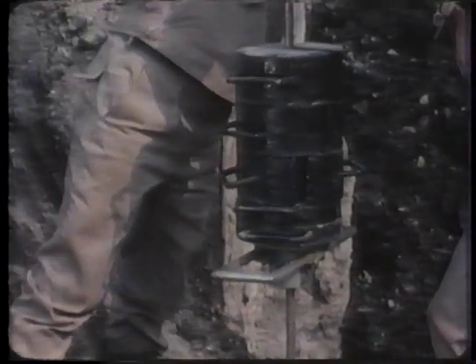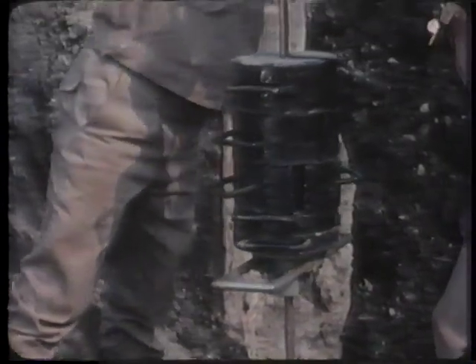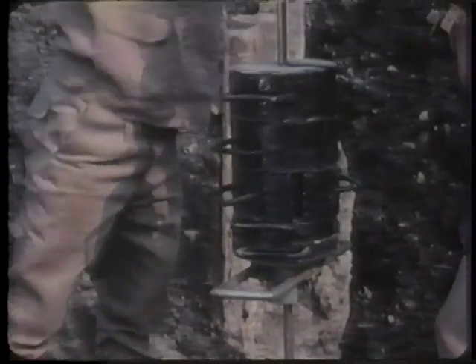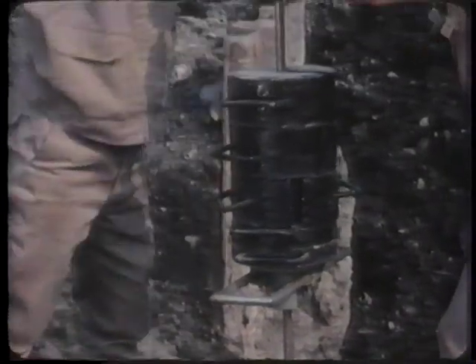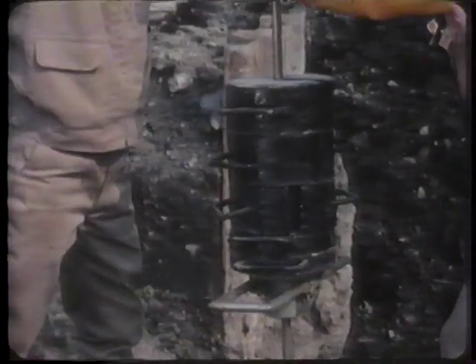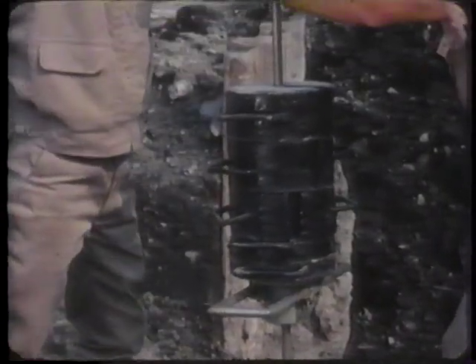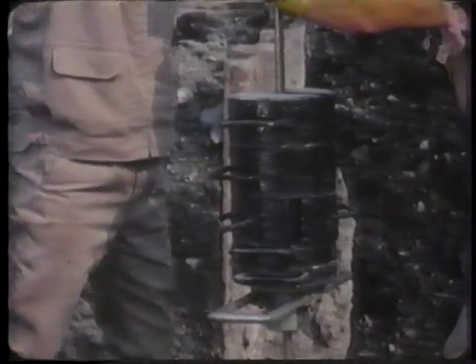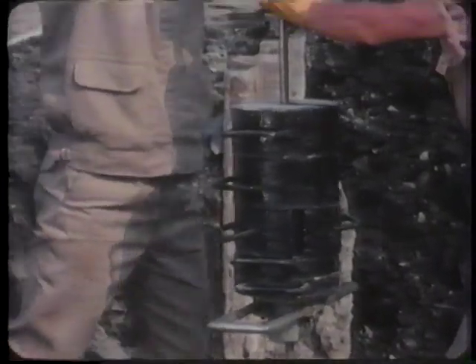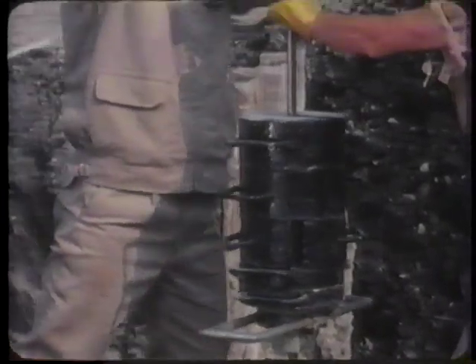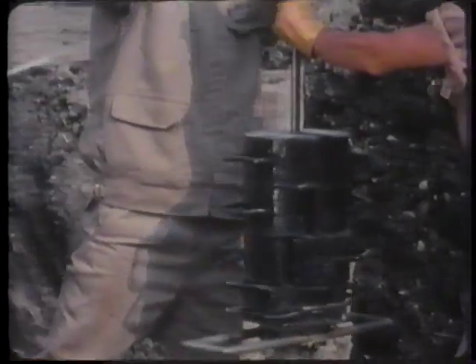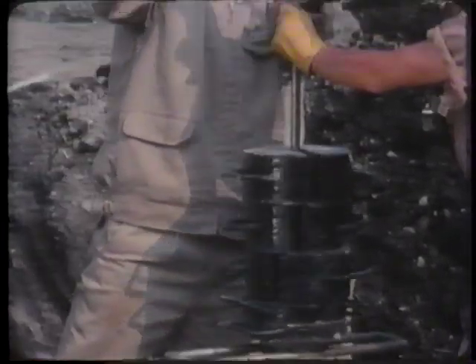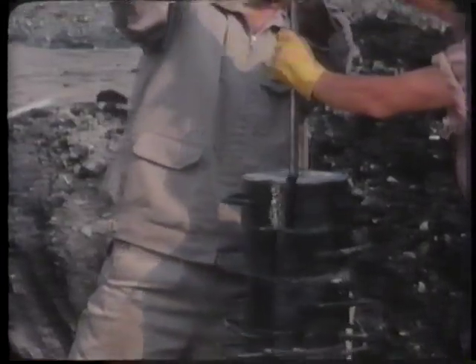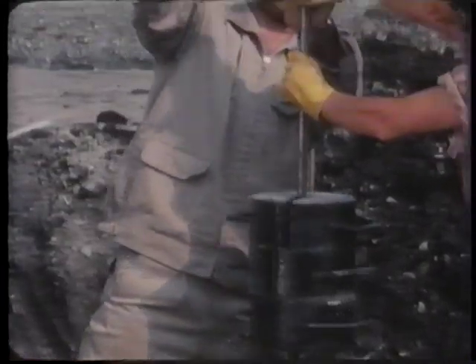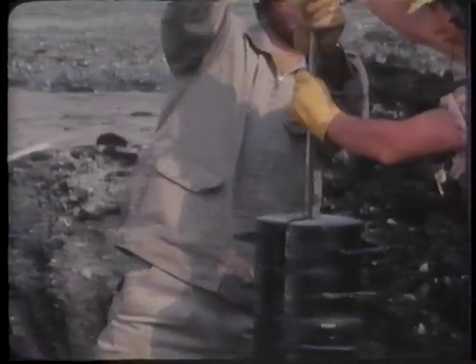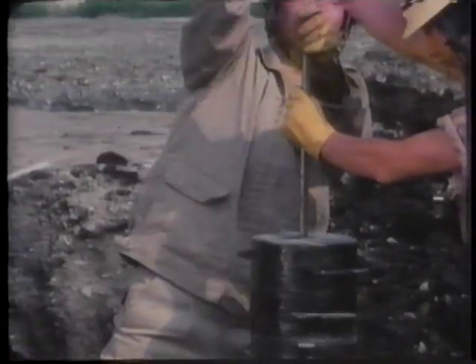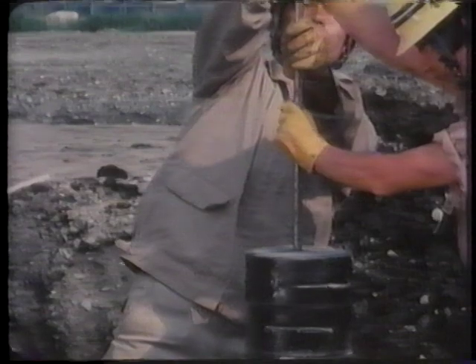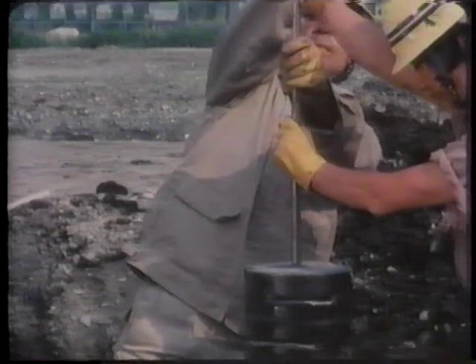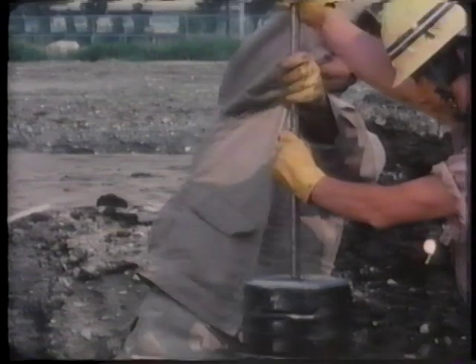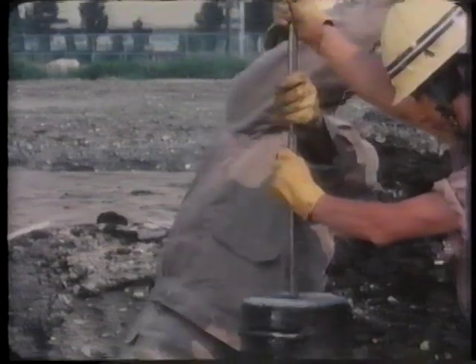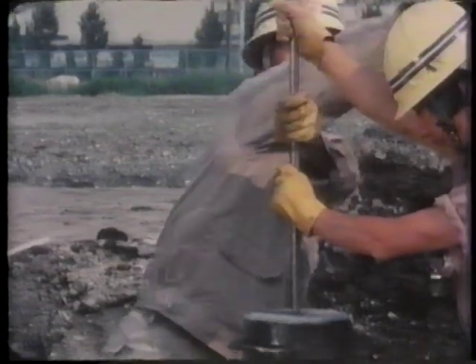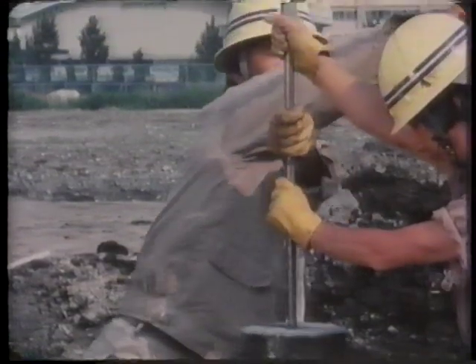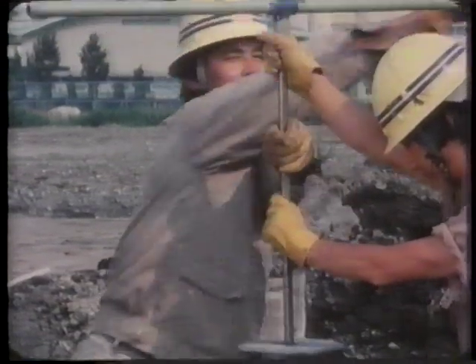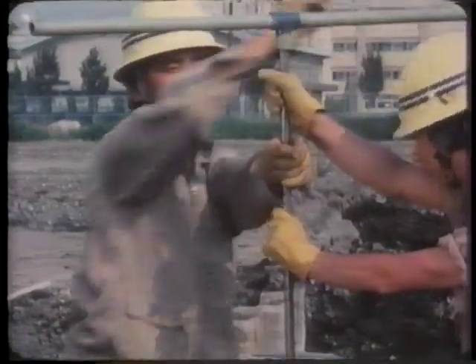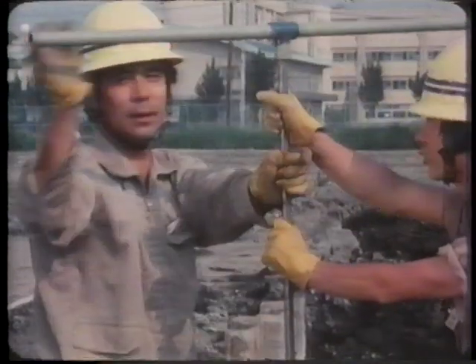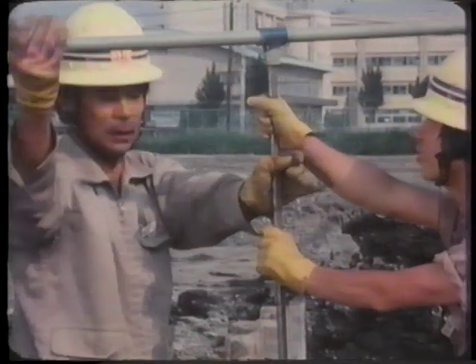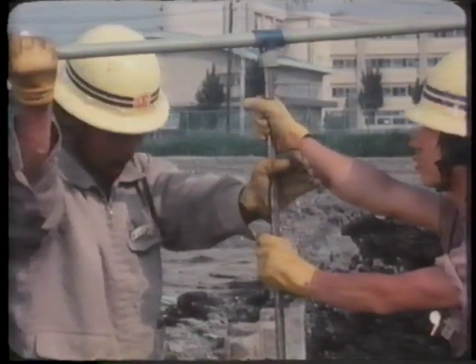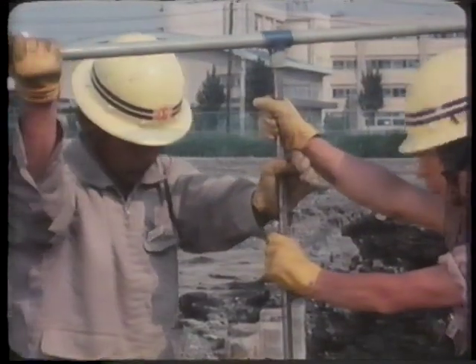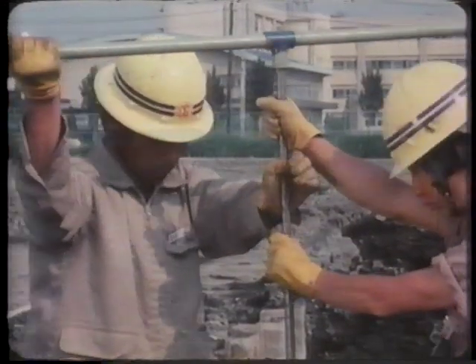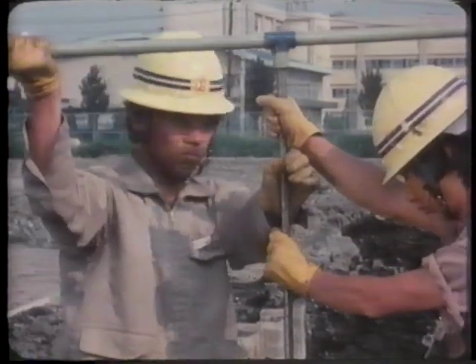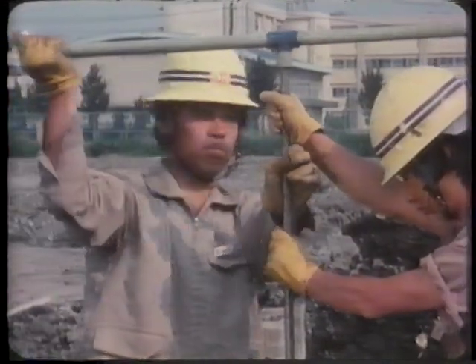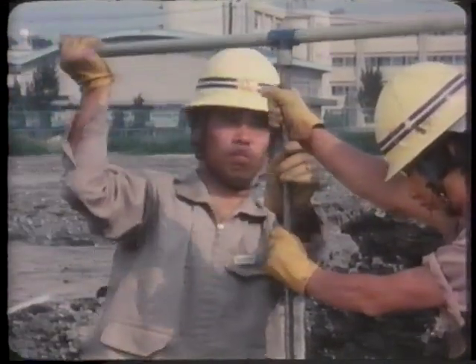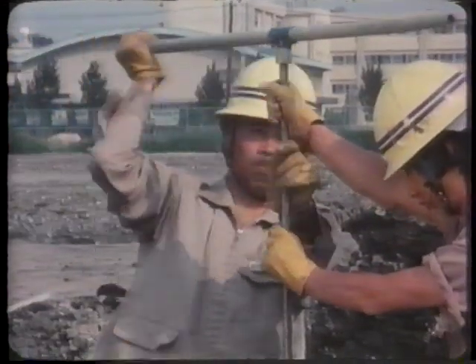However, a solid column has thus been created by using grouting material with cement as the principal component.